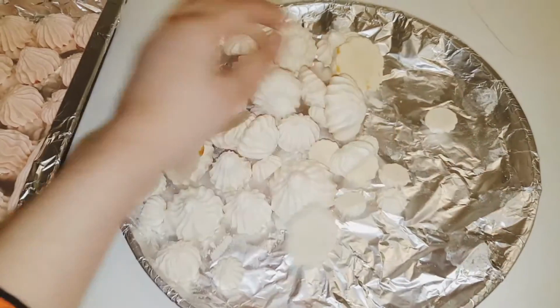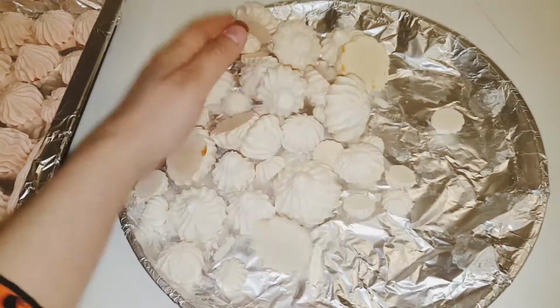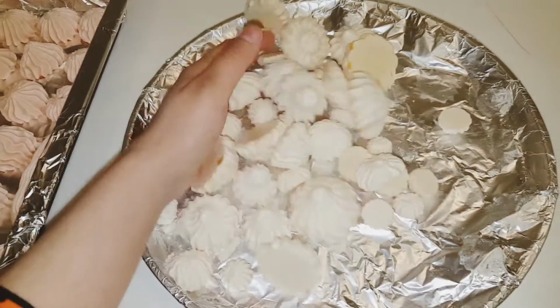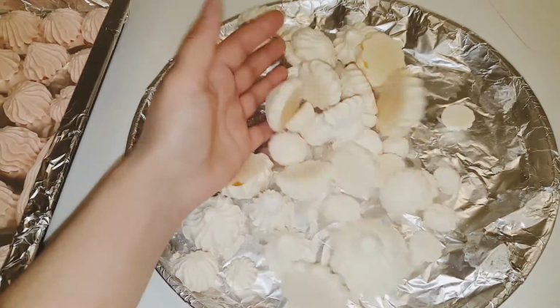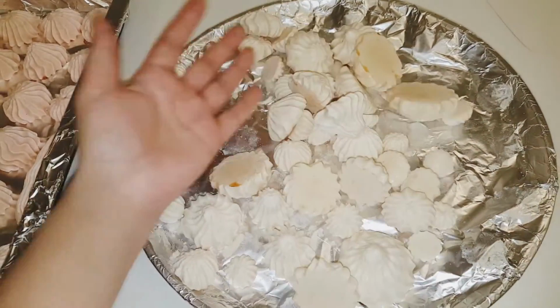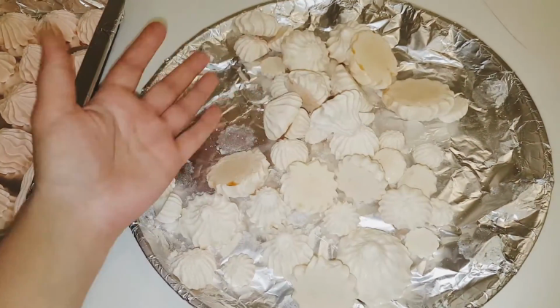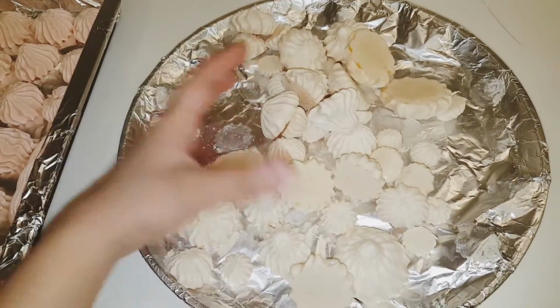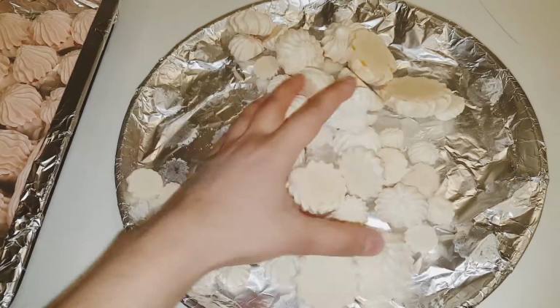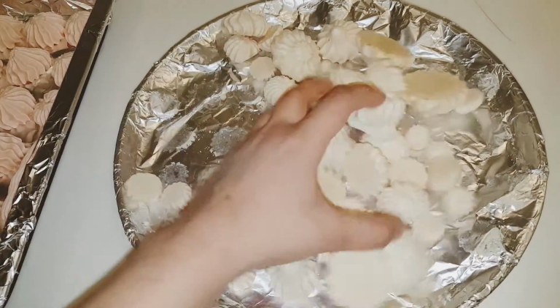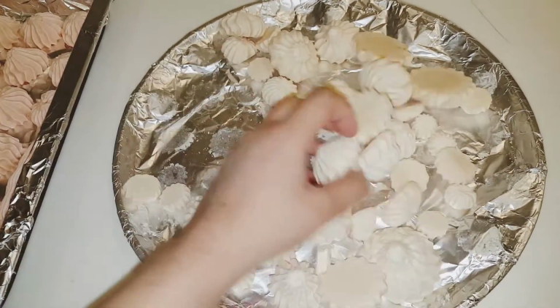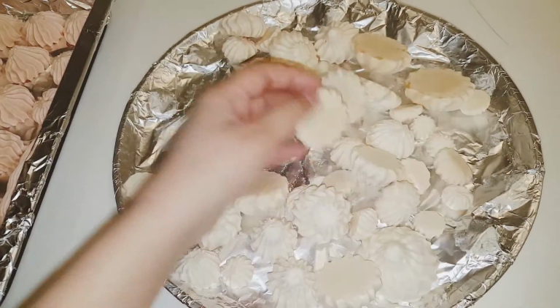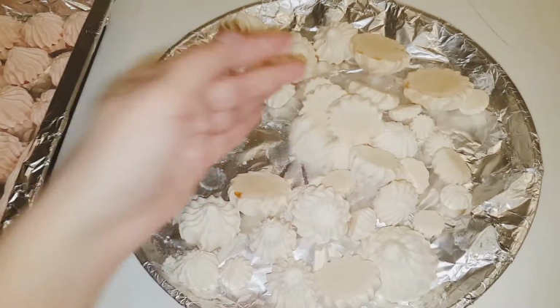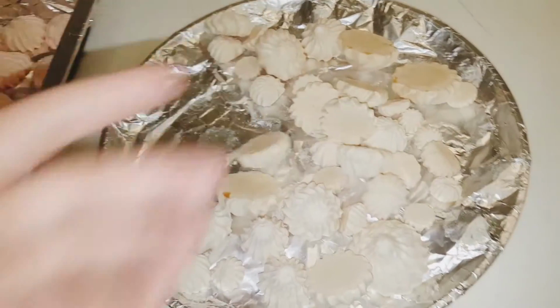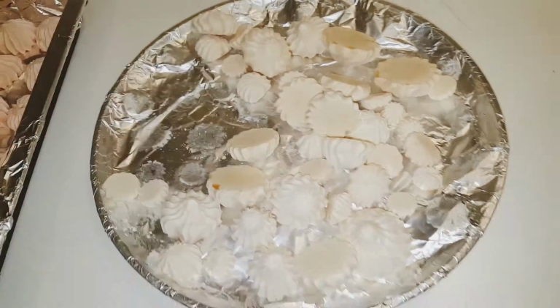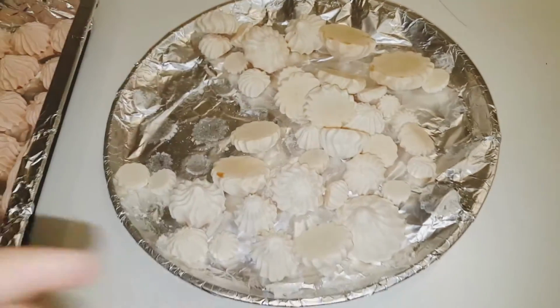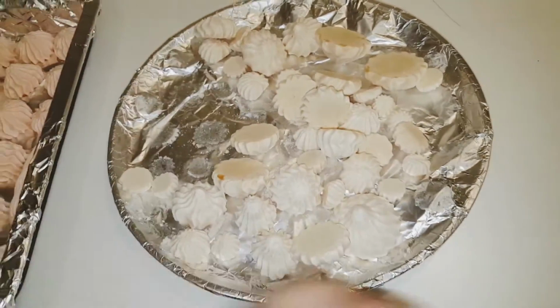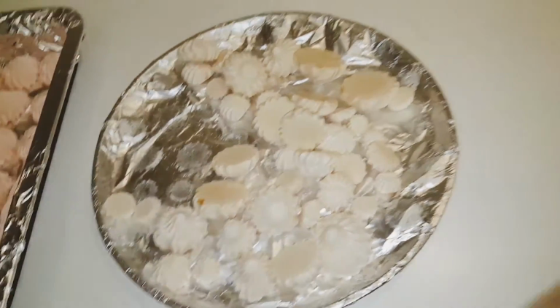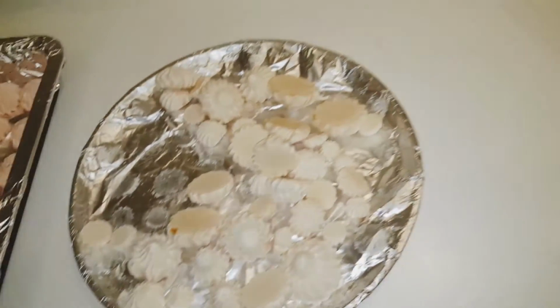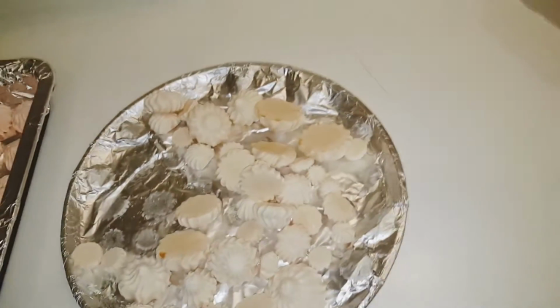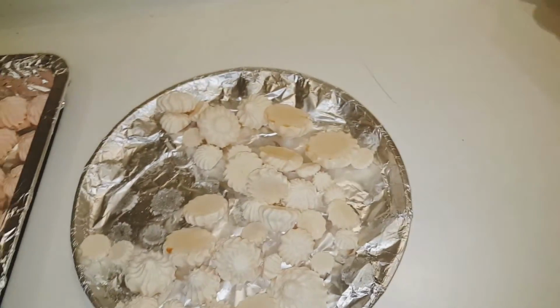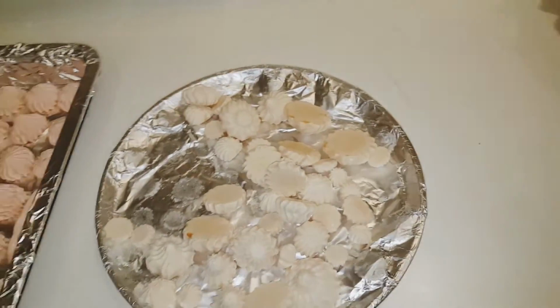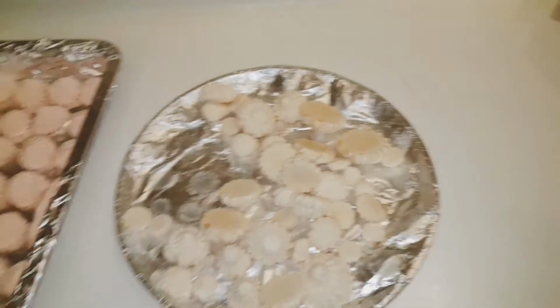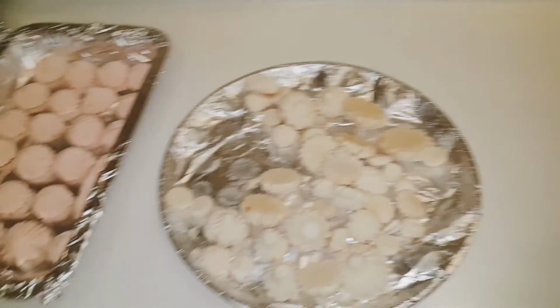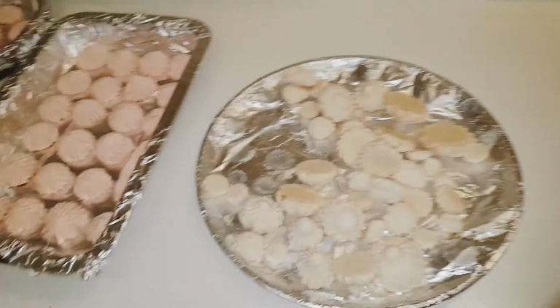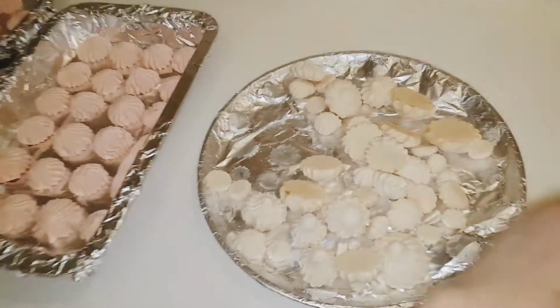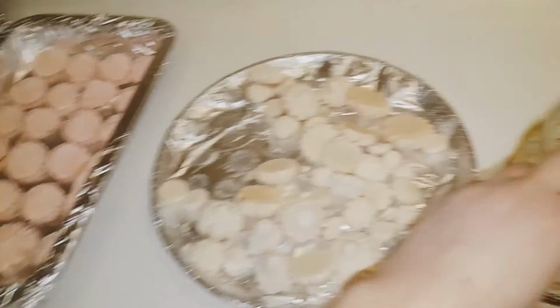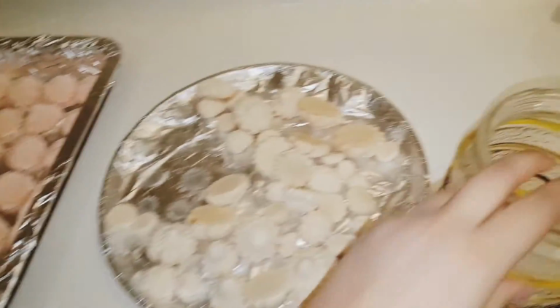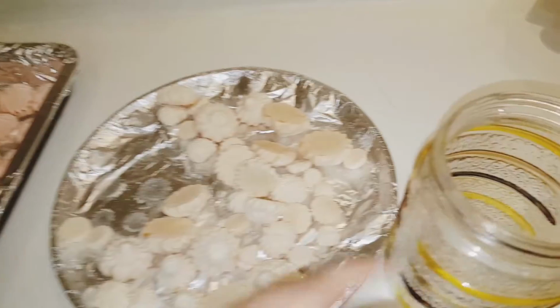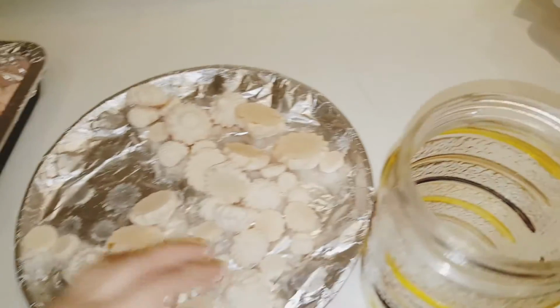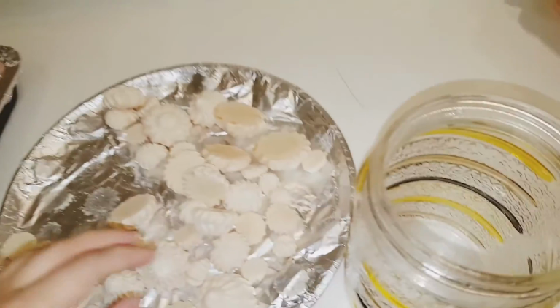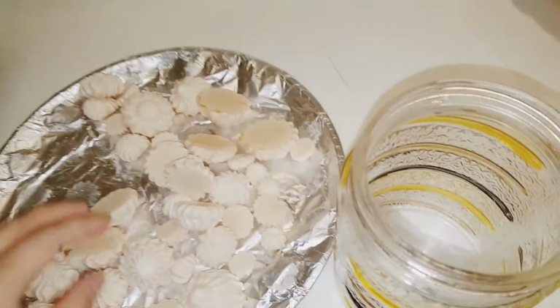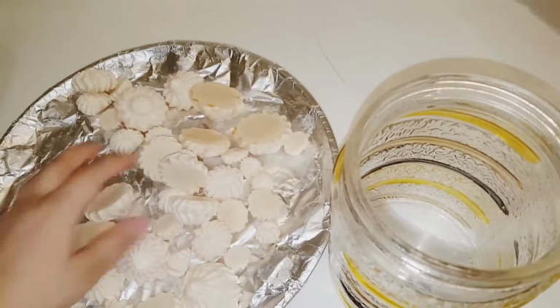It's very crispy. I'll put them in one bowl and then in the jar.